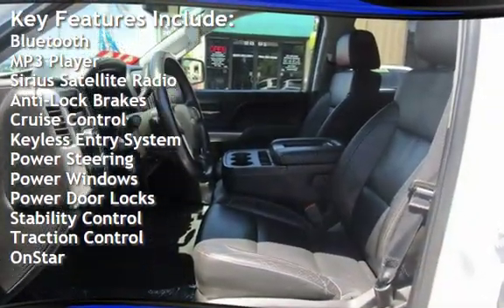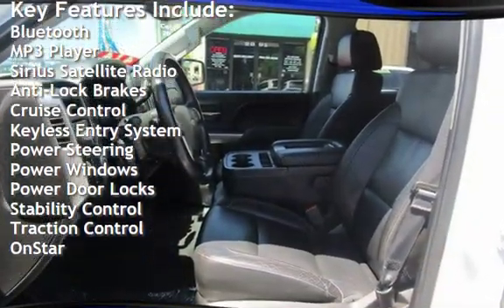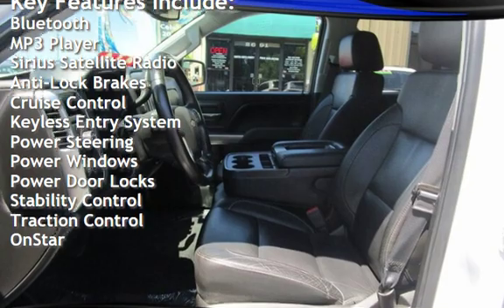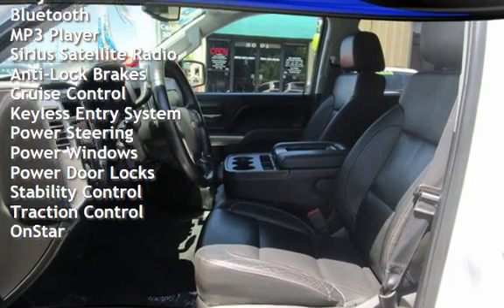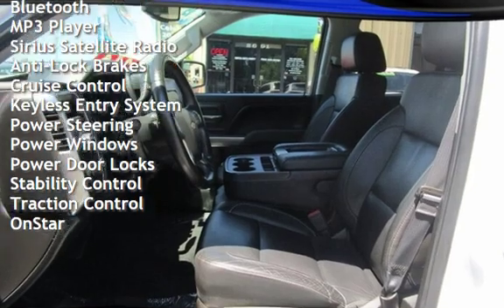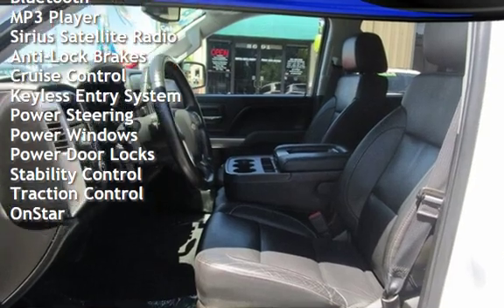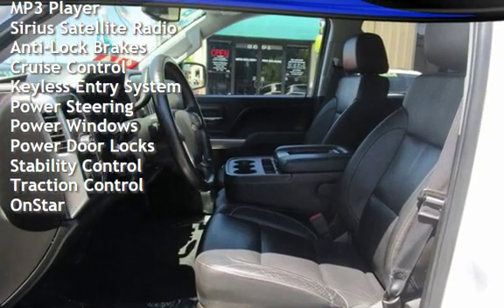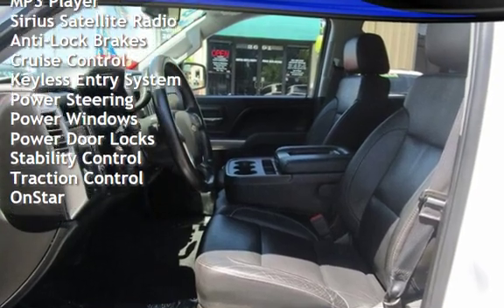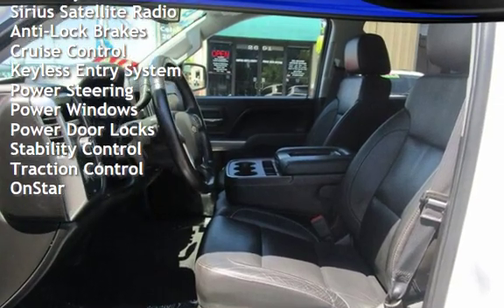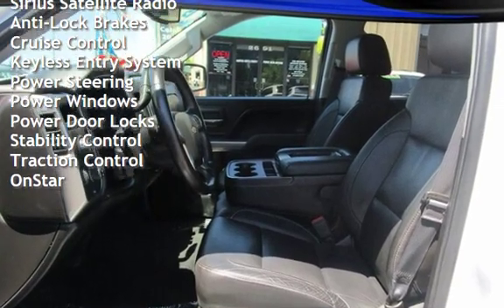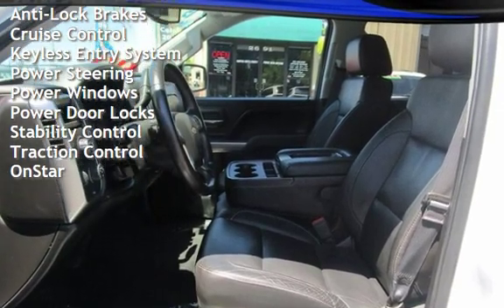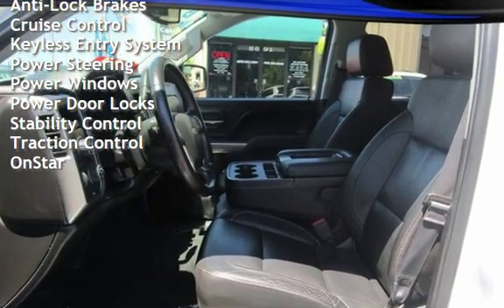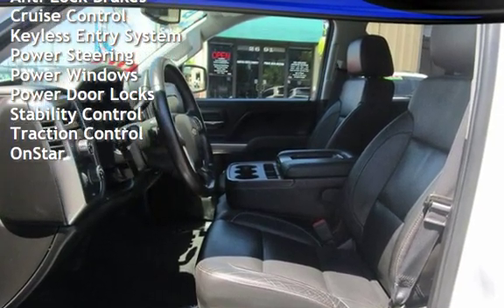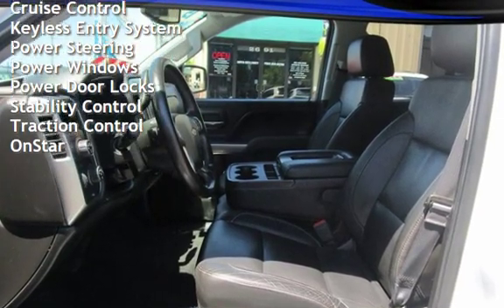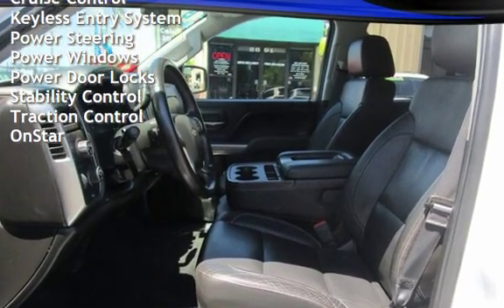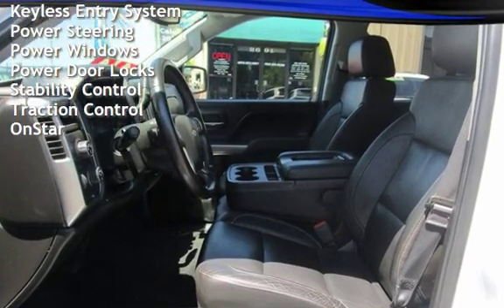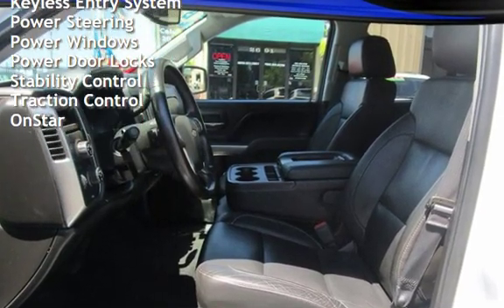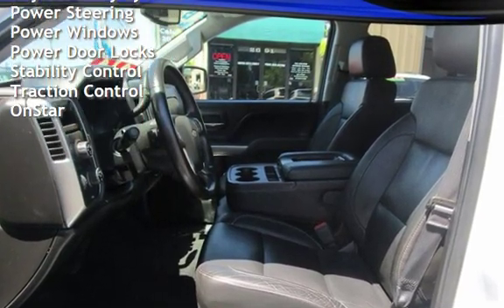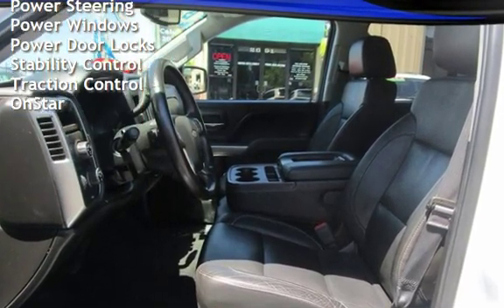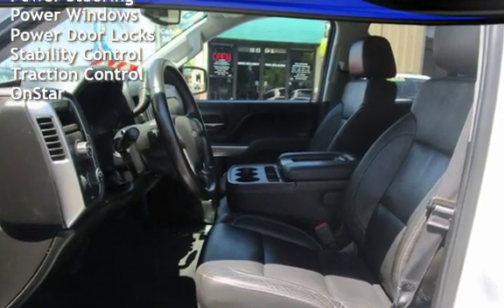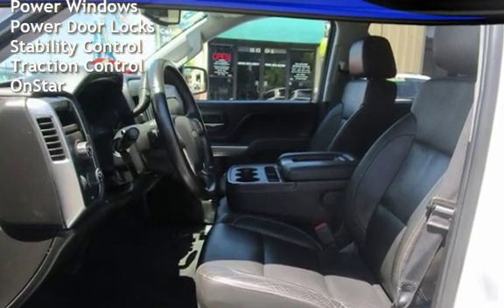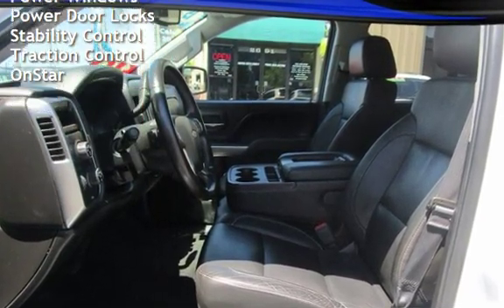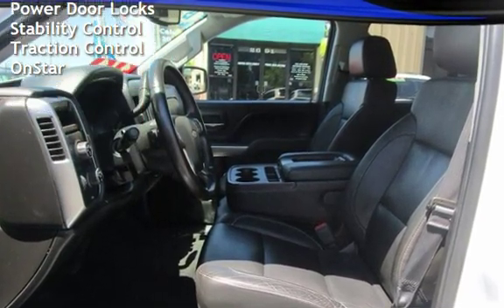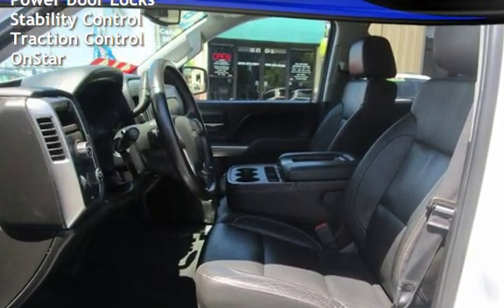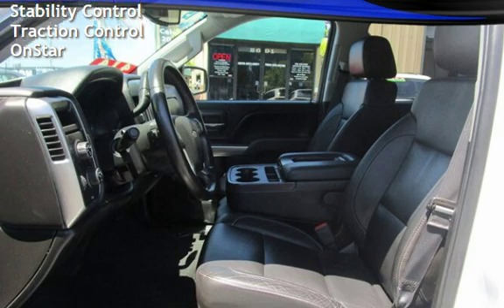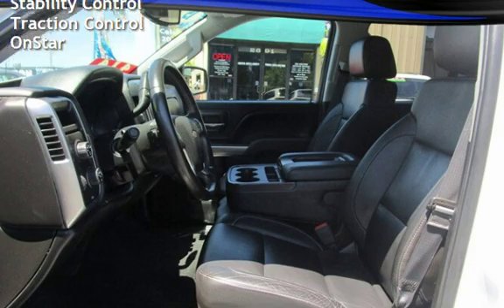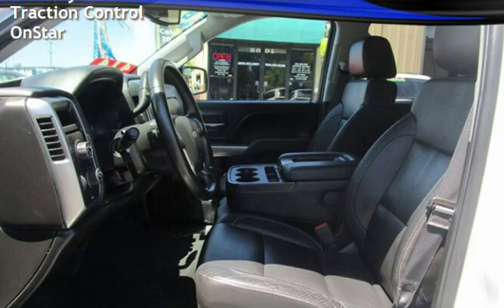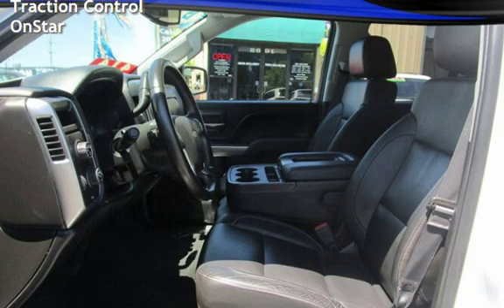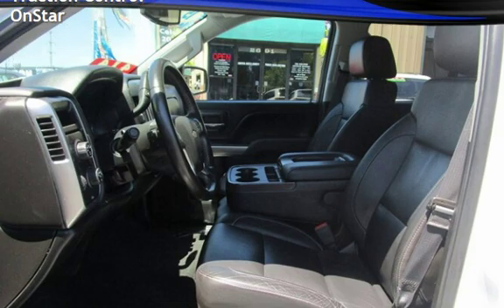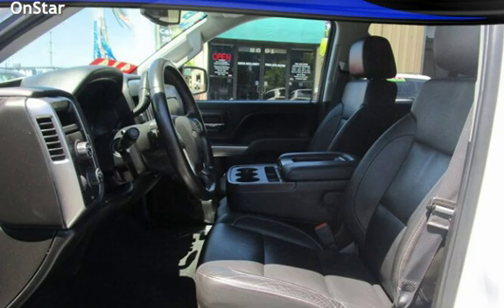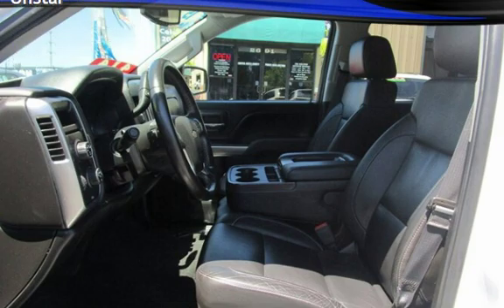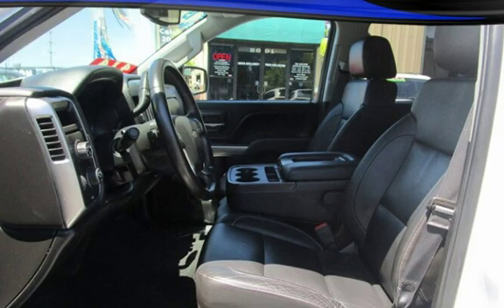Additional features include keyless entry, power steering, power windows, power door locks, stability control, traction control, and OnStar.